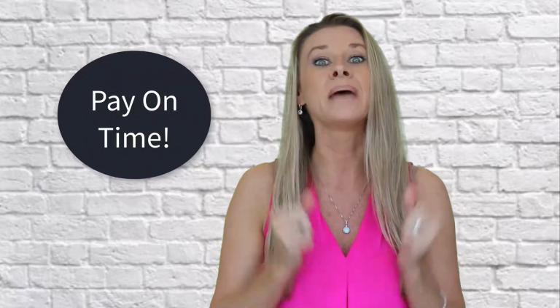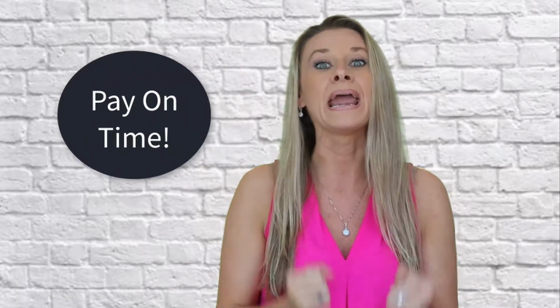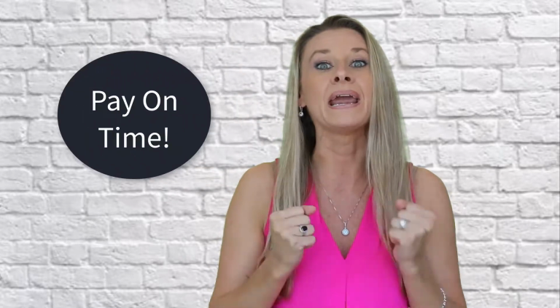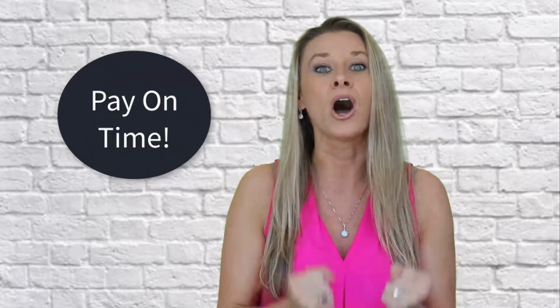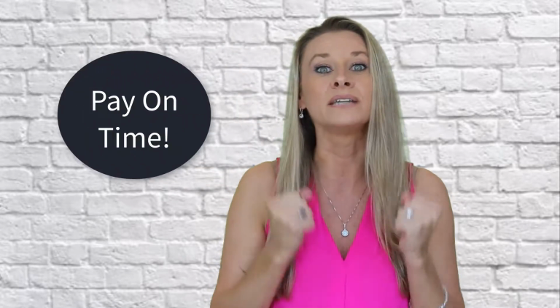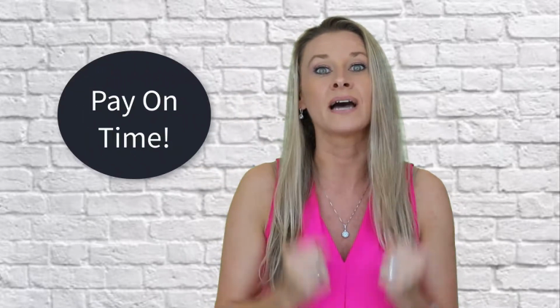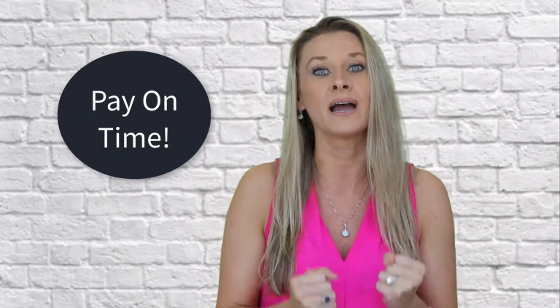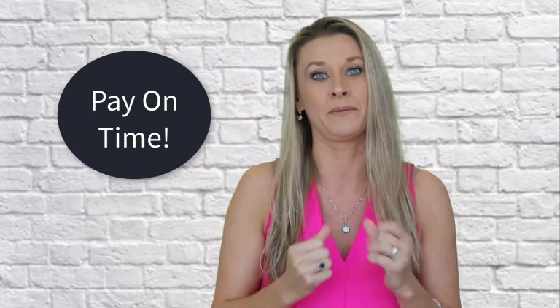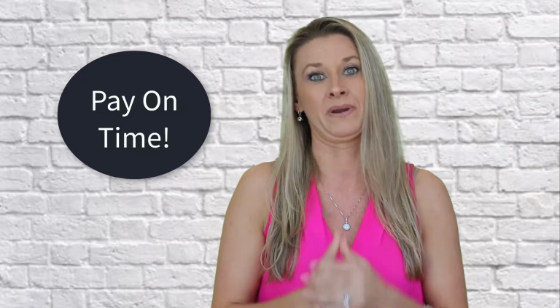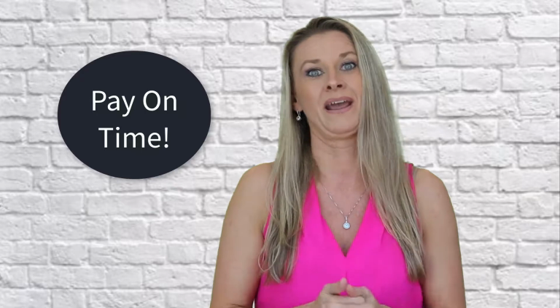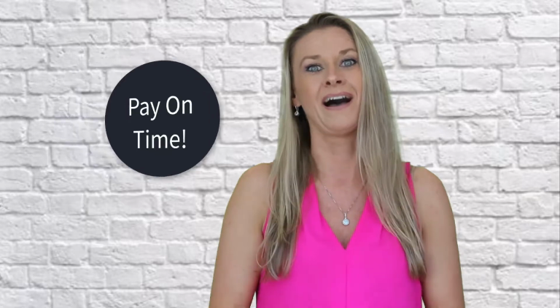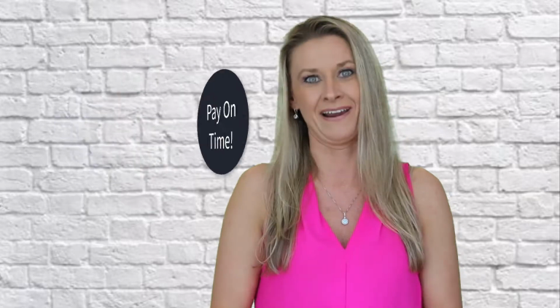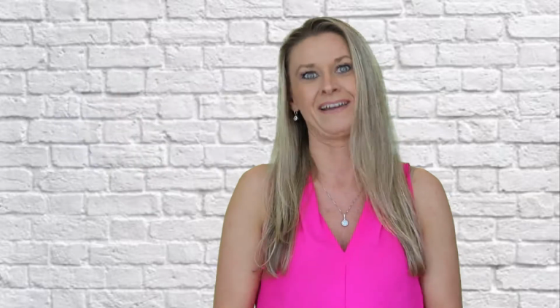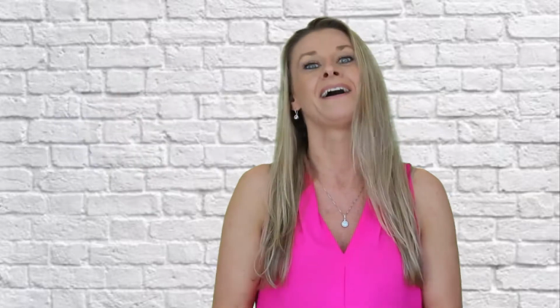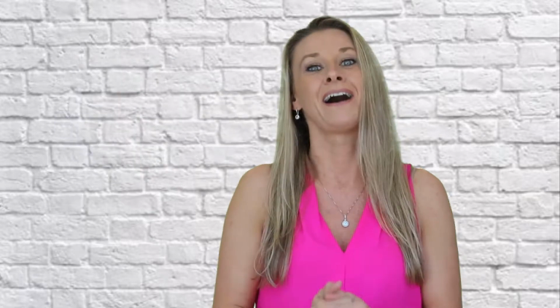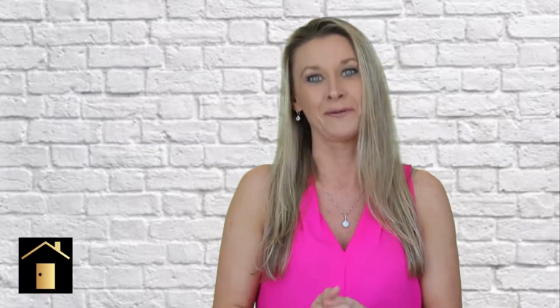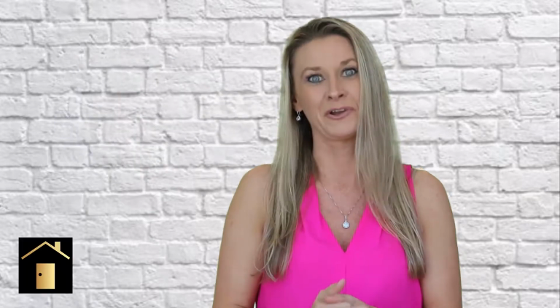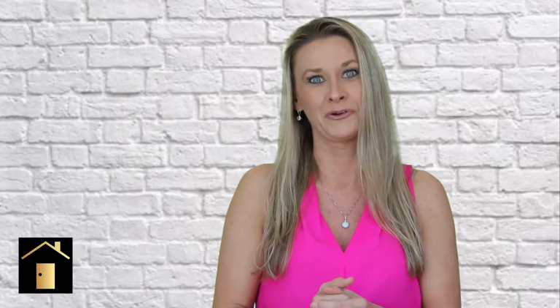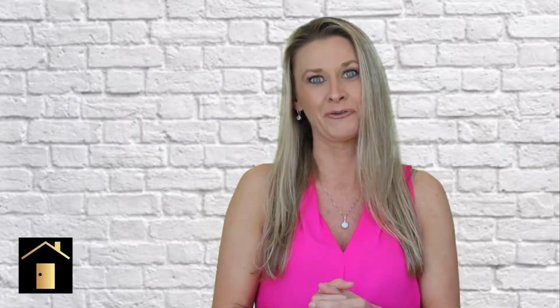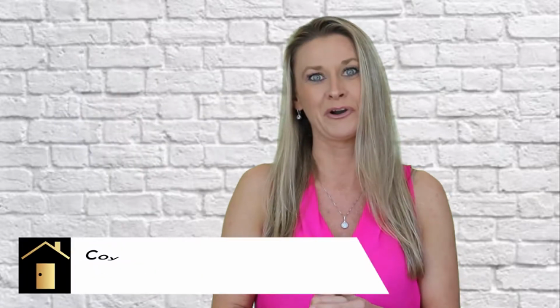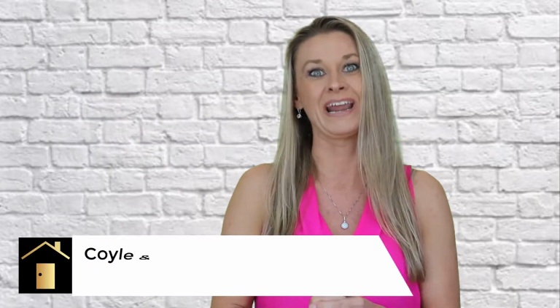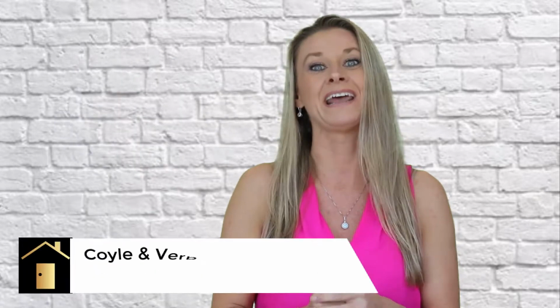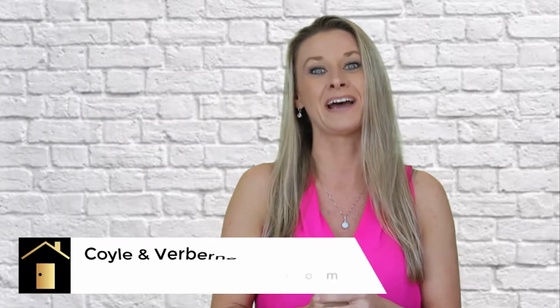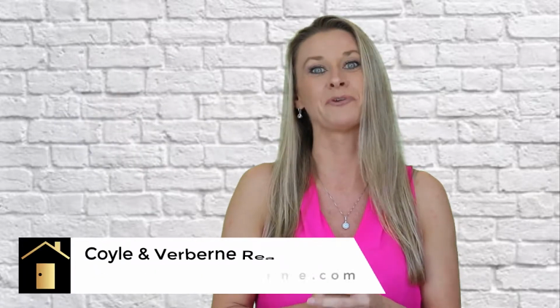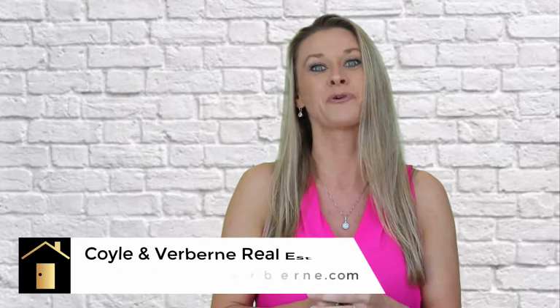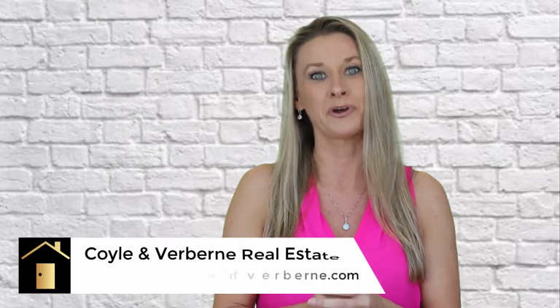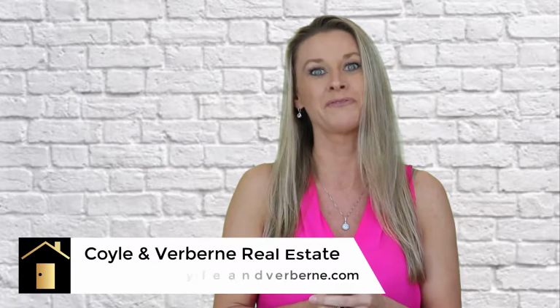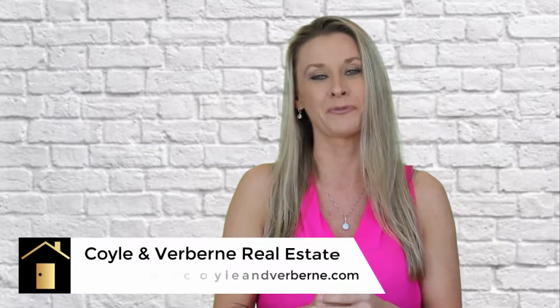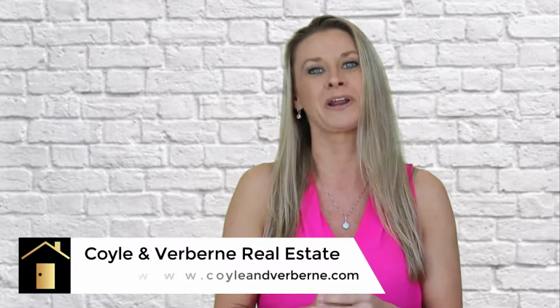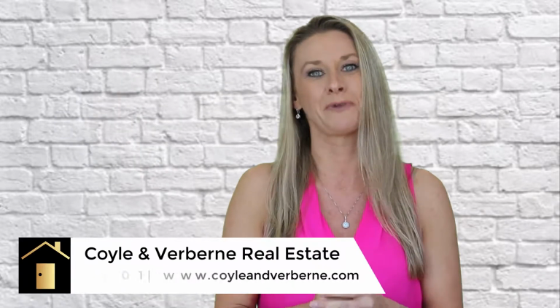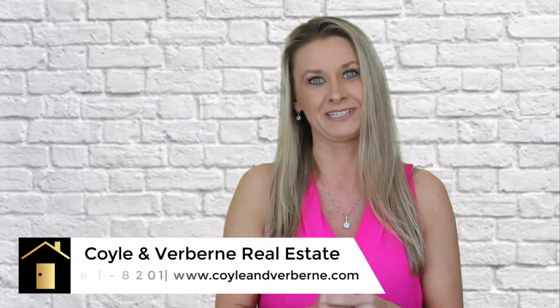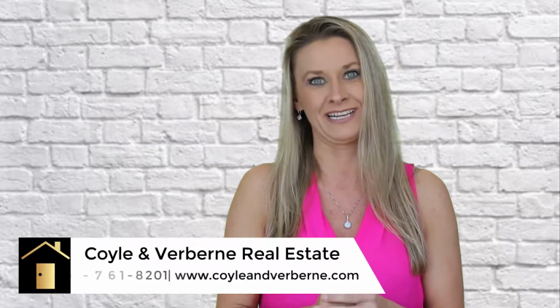Pay on time. Hi, I'm Lakota Verberne and I'm with Coyle and Verberne Real Estate.